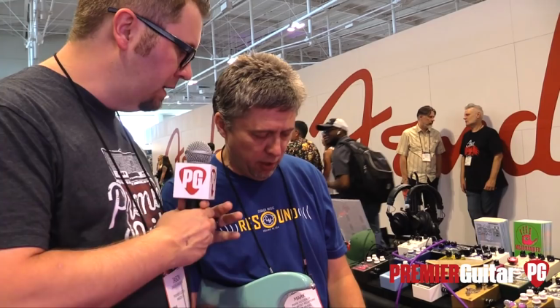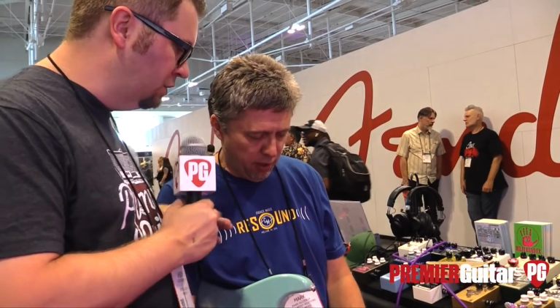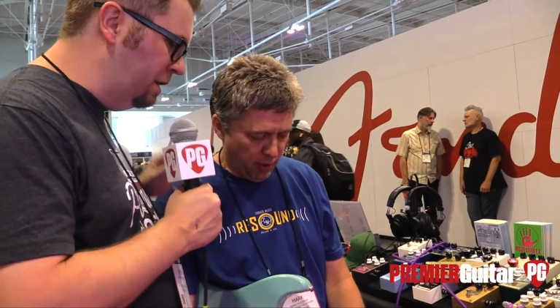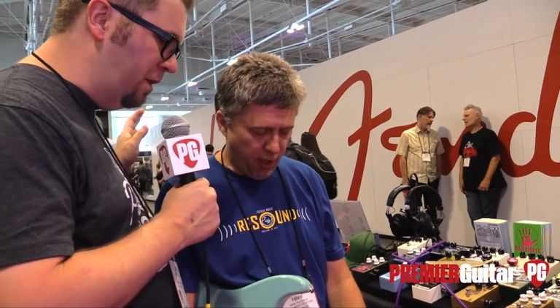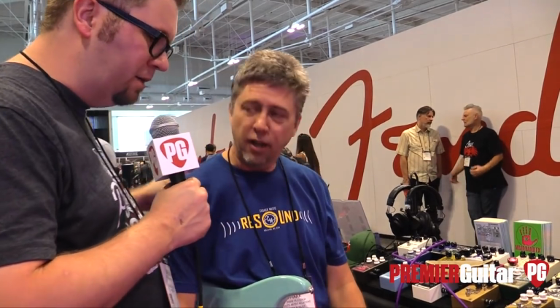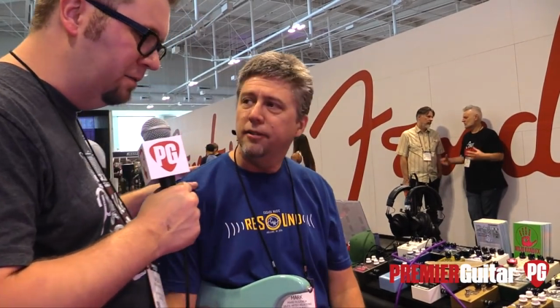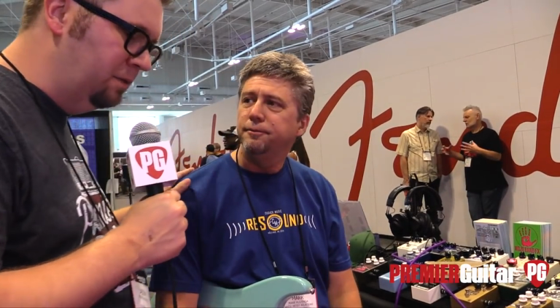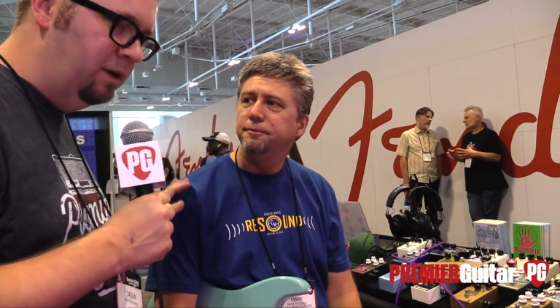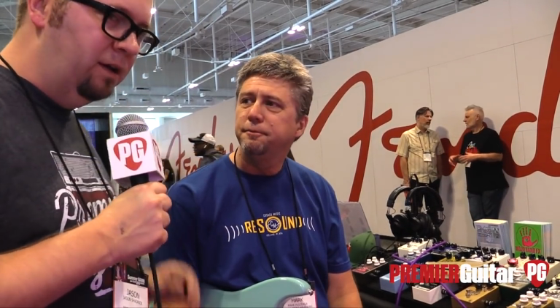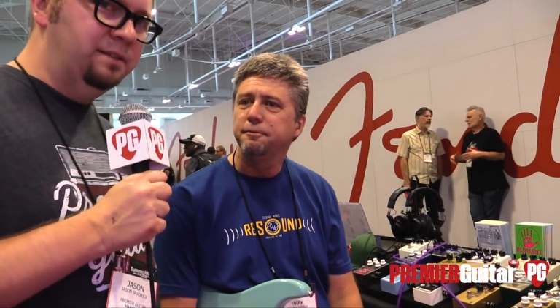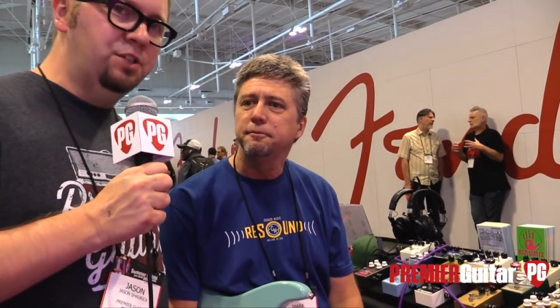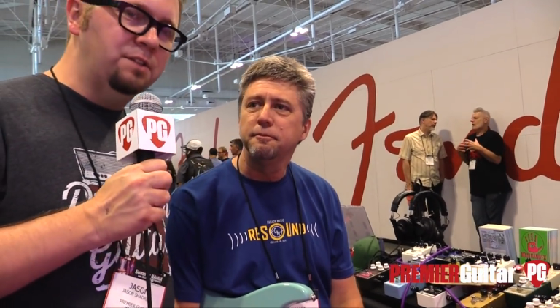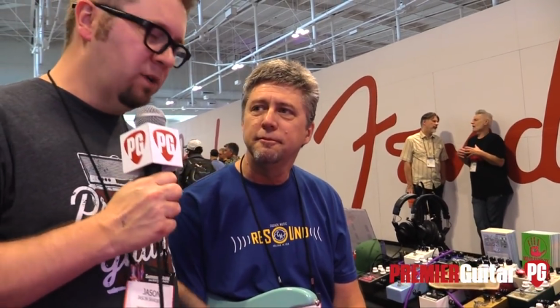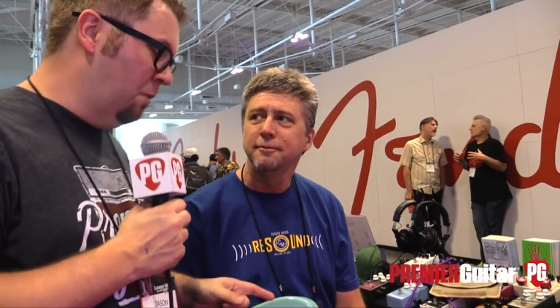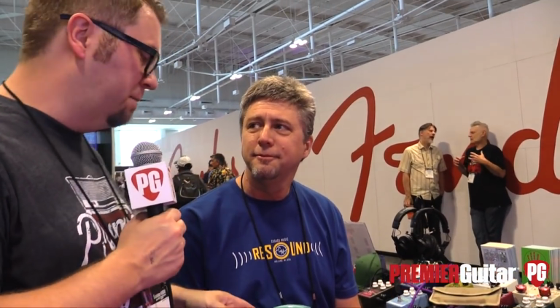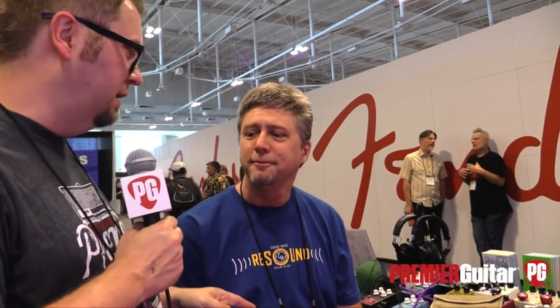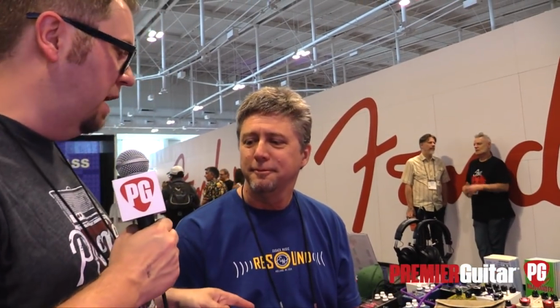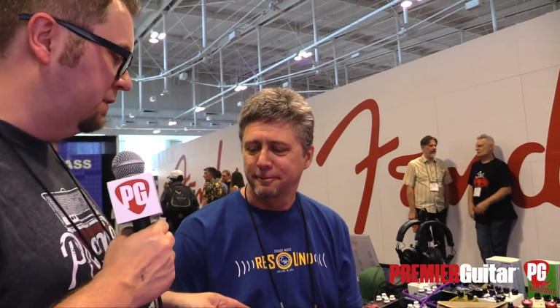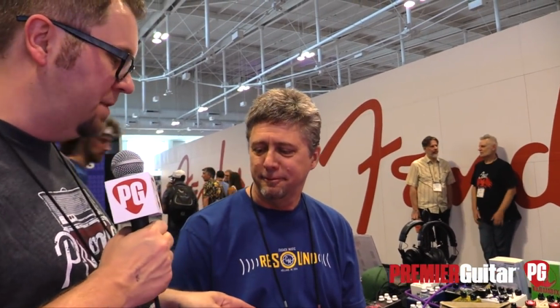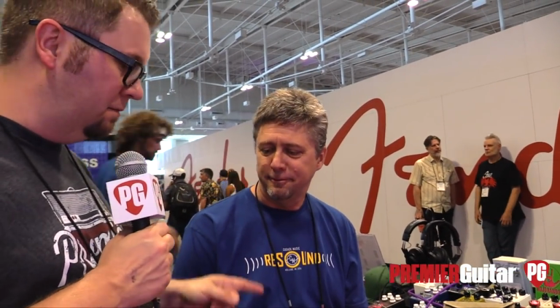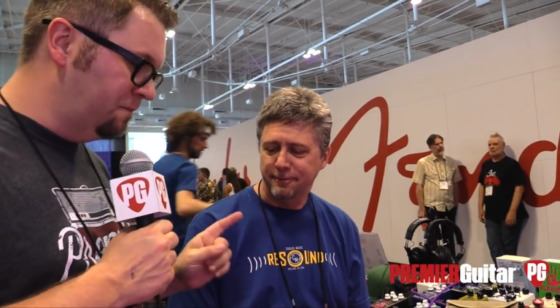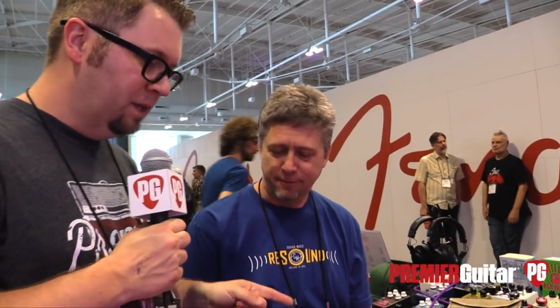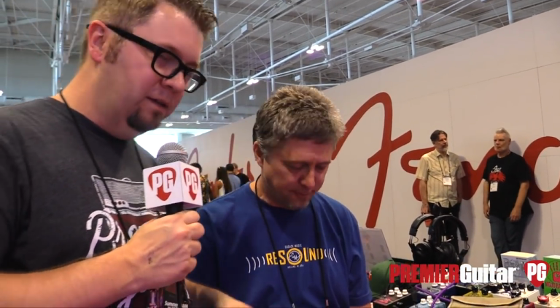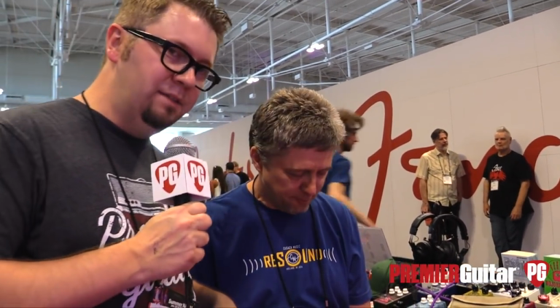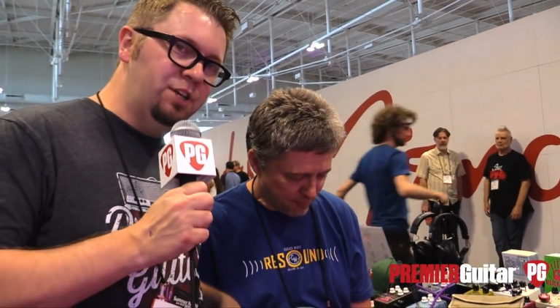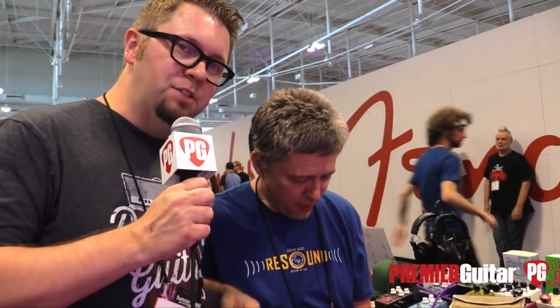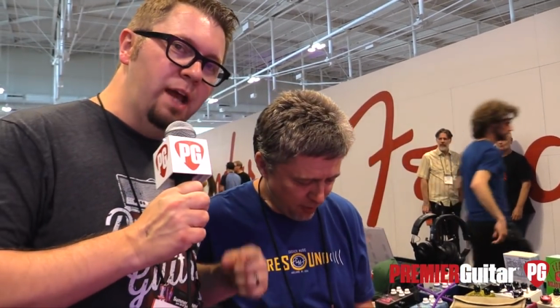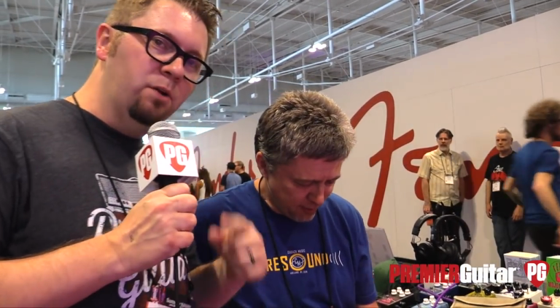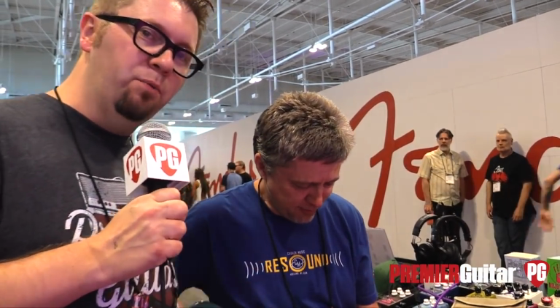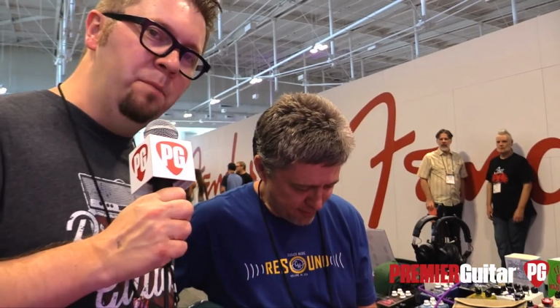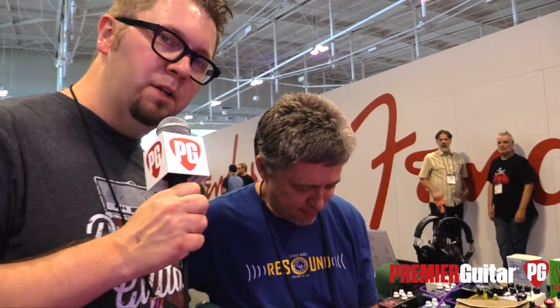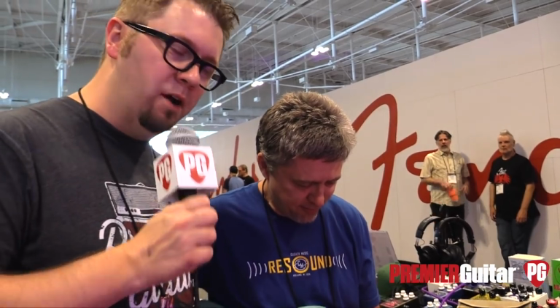All right, well thank you so much, Mark. This is Jason Chadwick with Premiere Guitar. We're going to have Mark play us out with something.